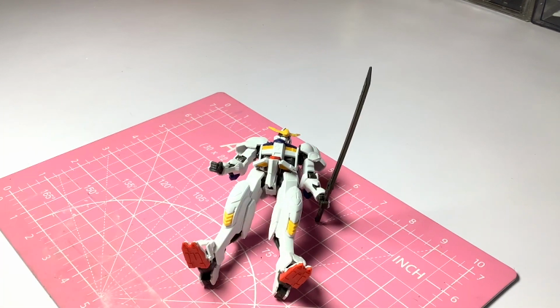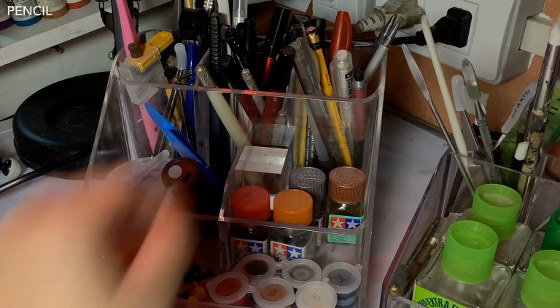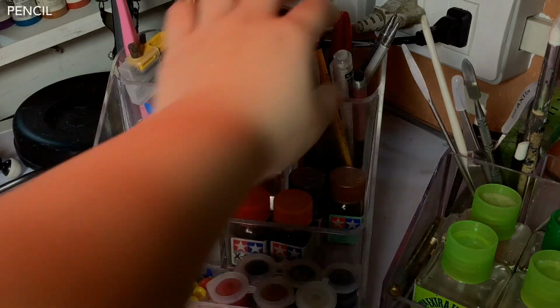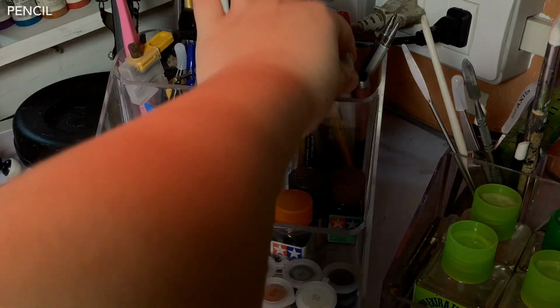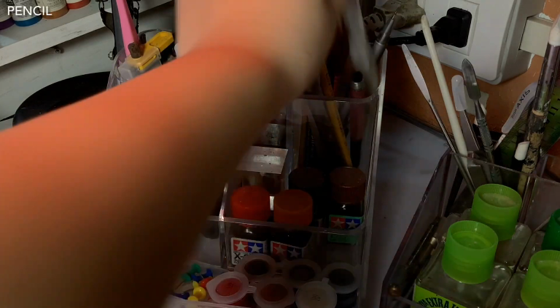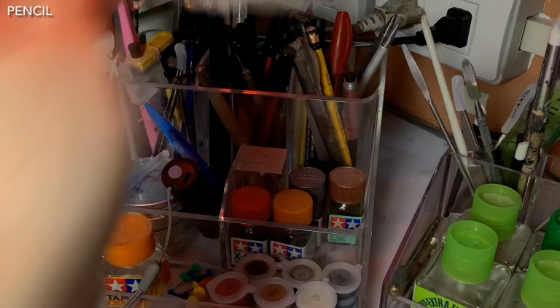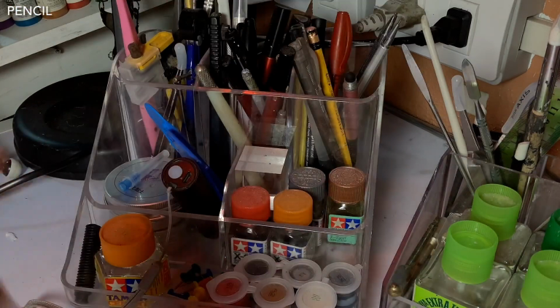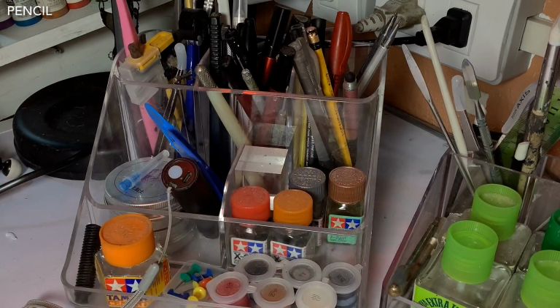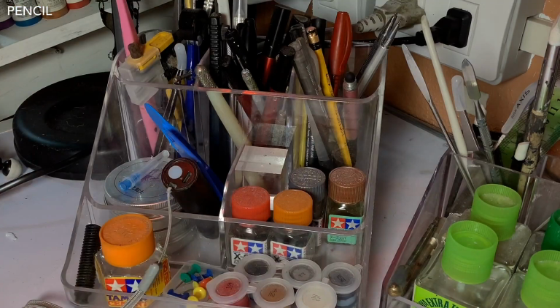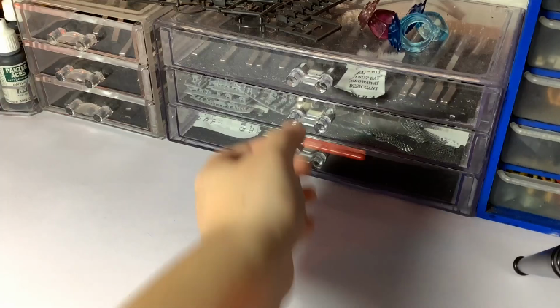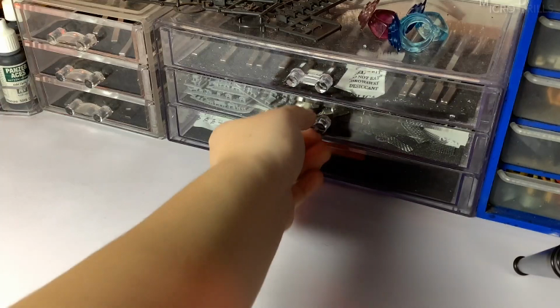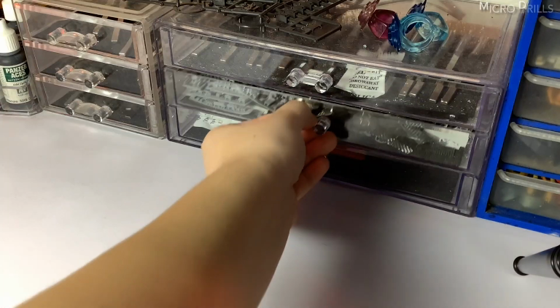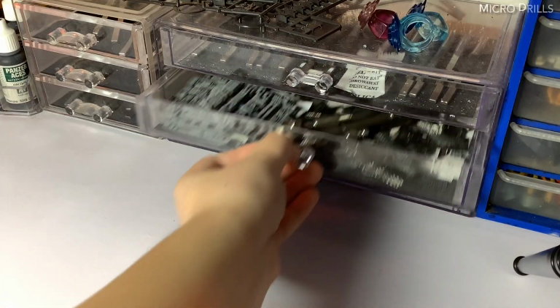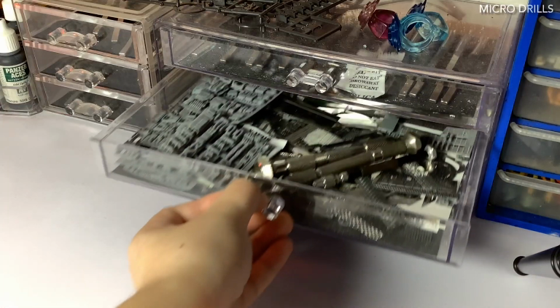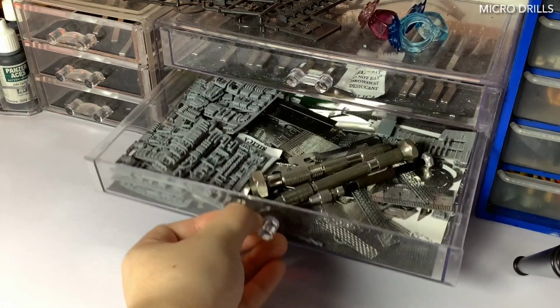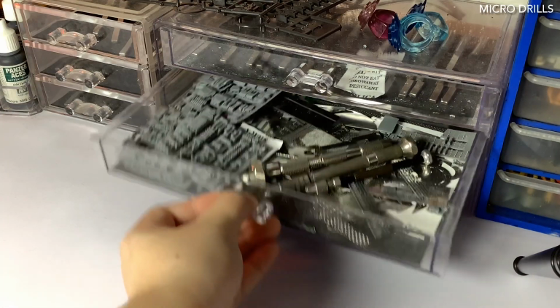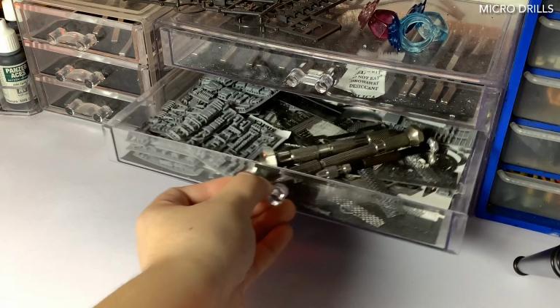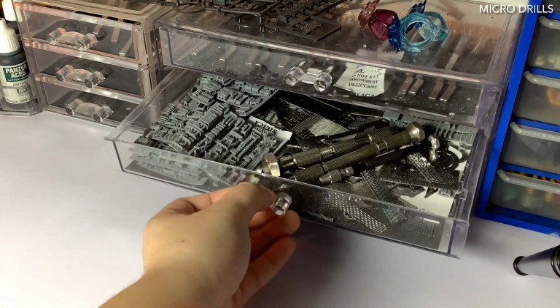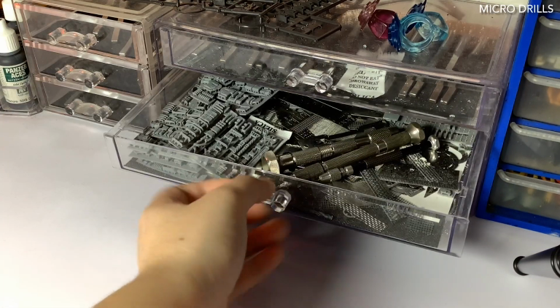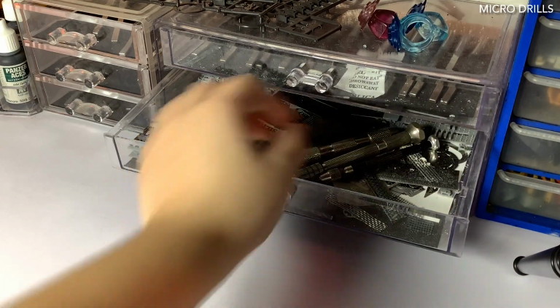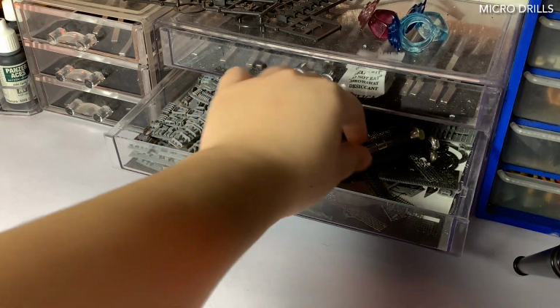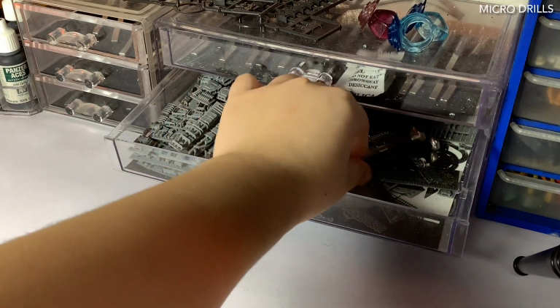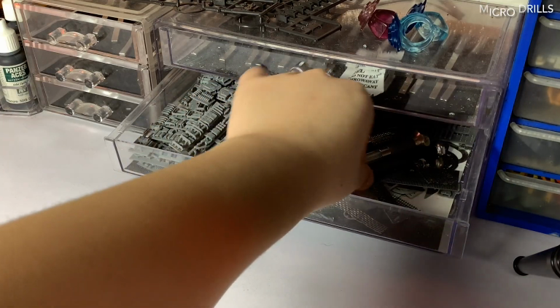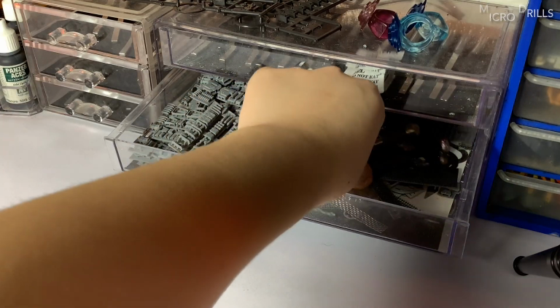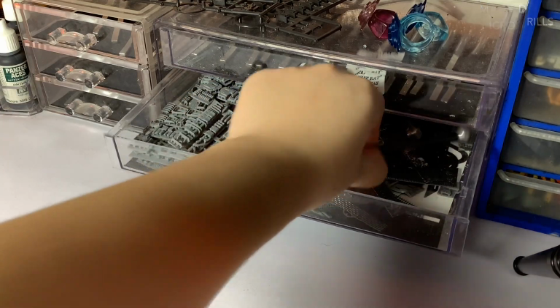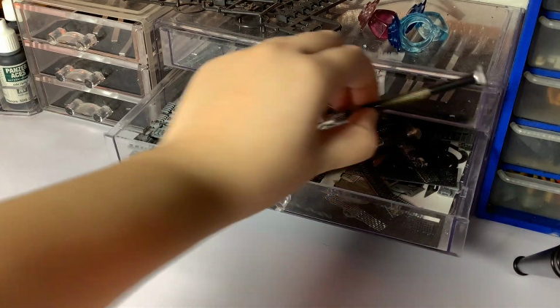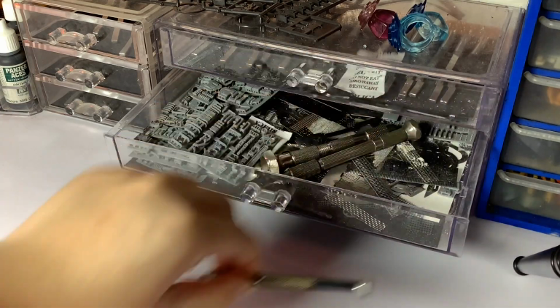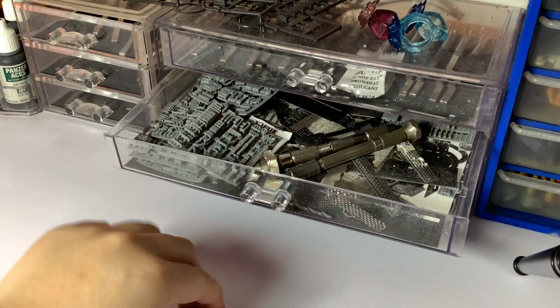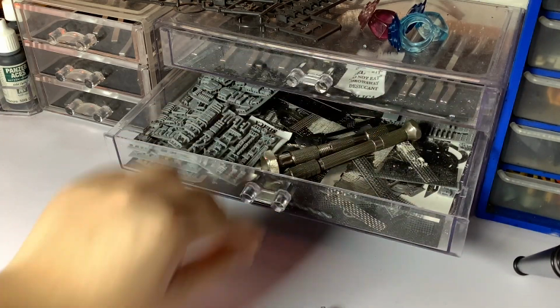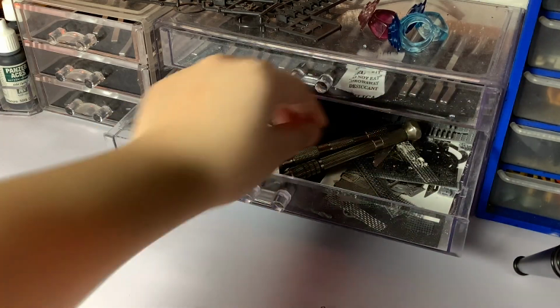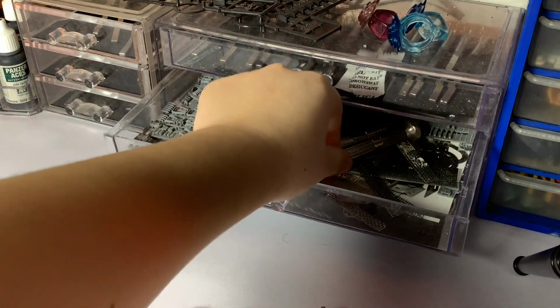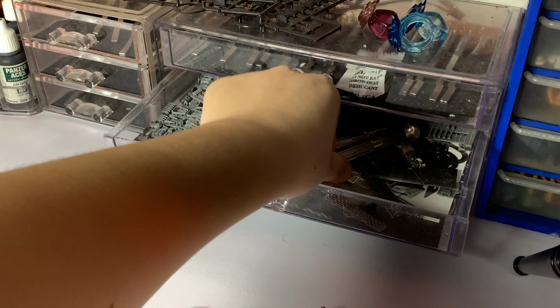A pencil, a needlepoint scriber, and two different sizes of drill bits. And that's it.